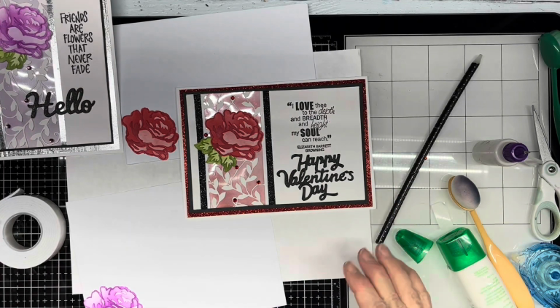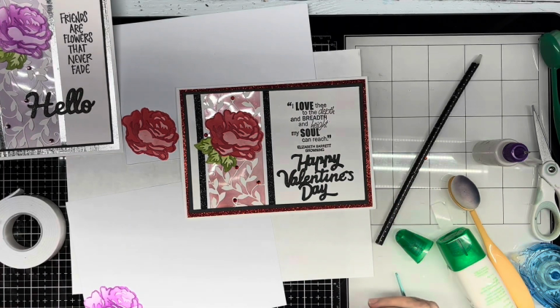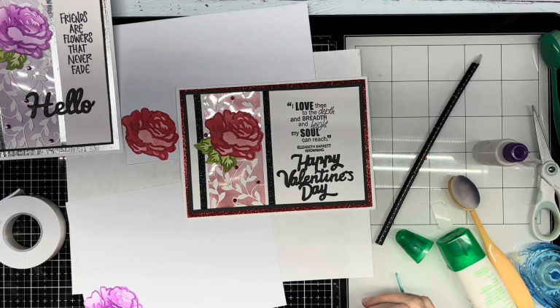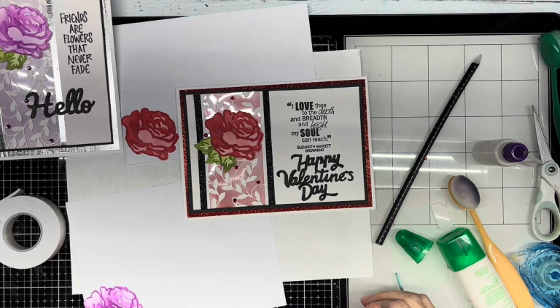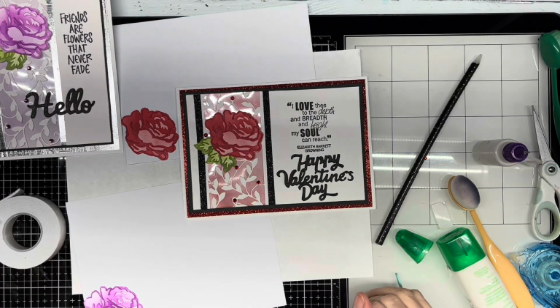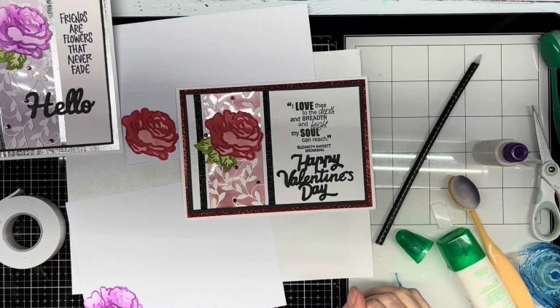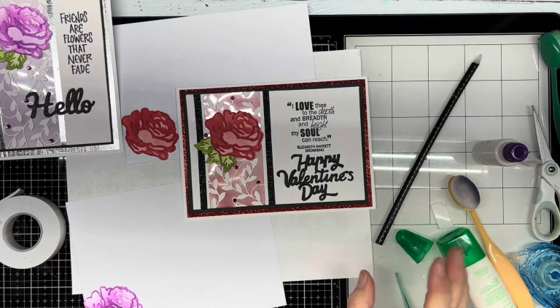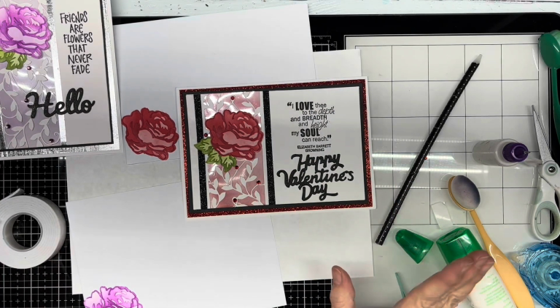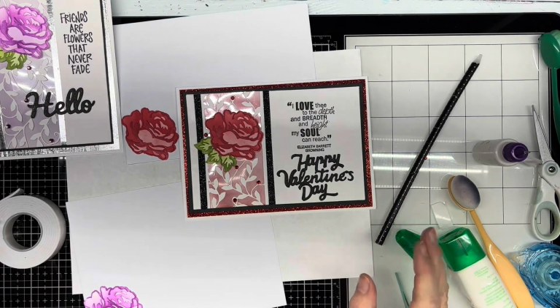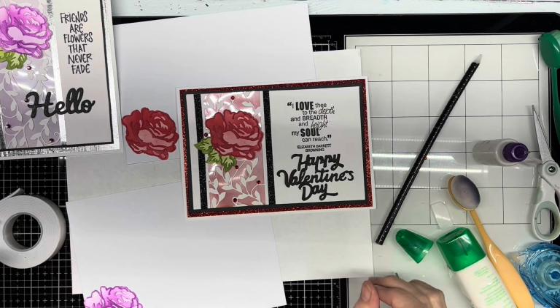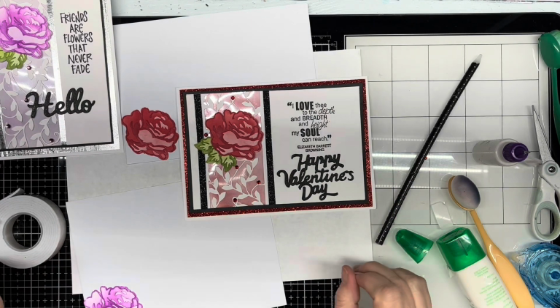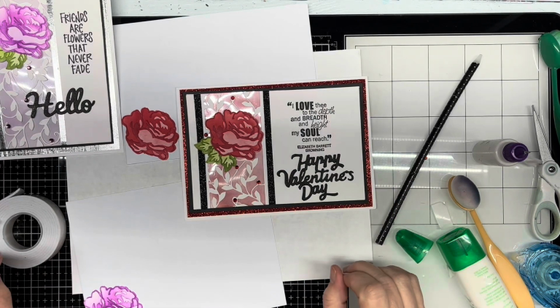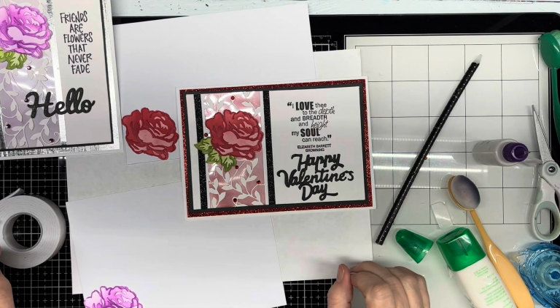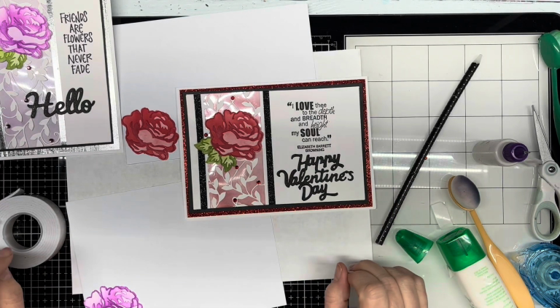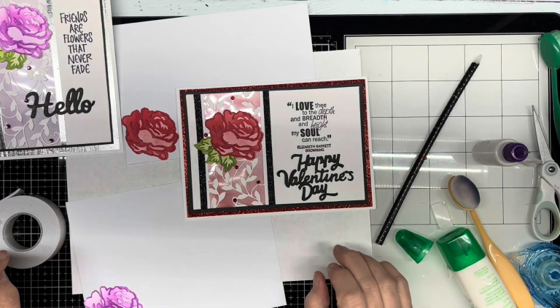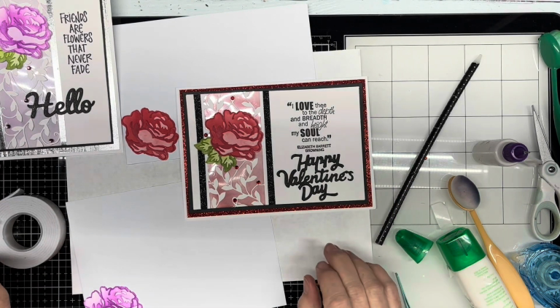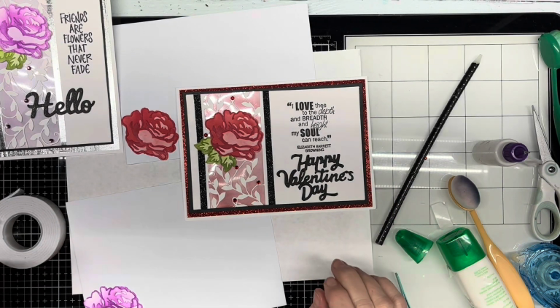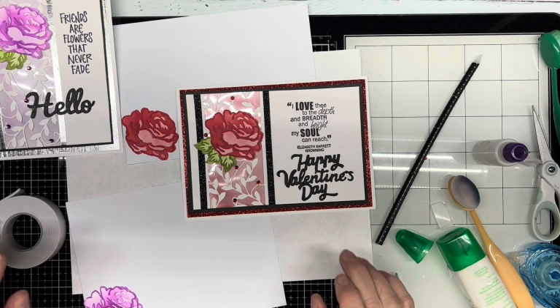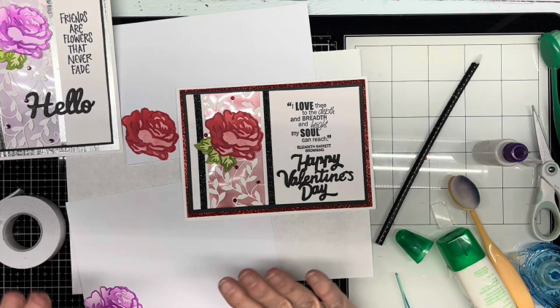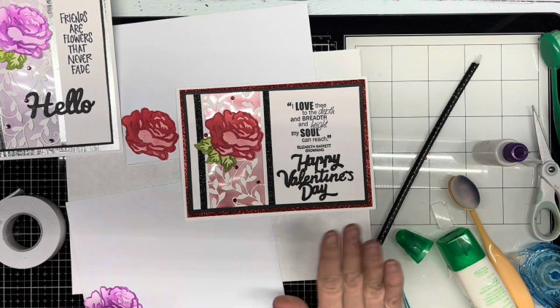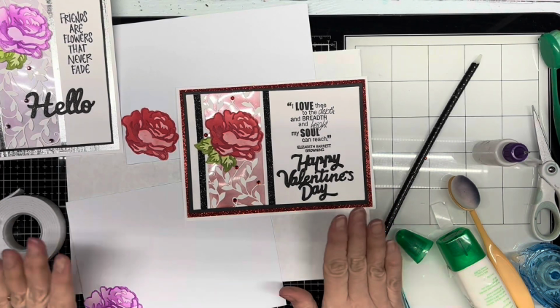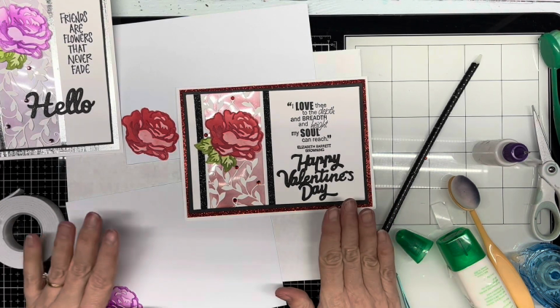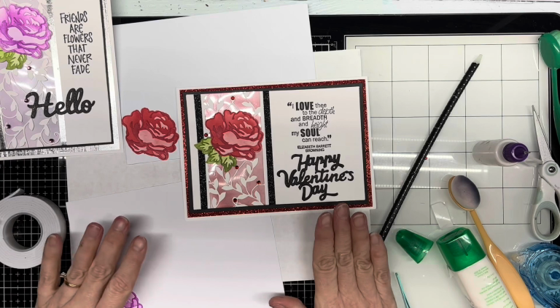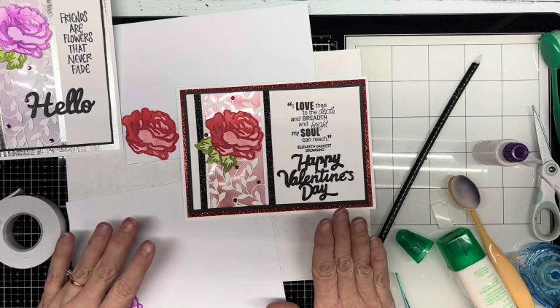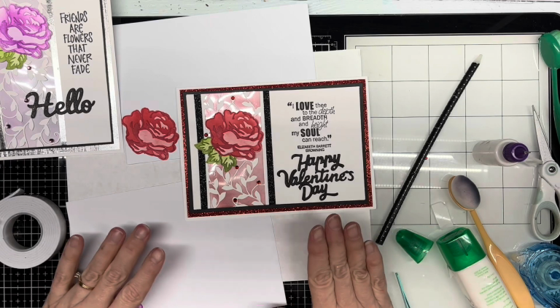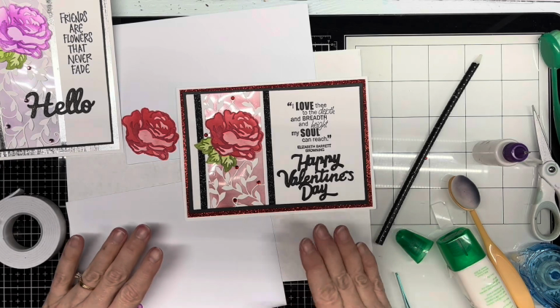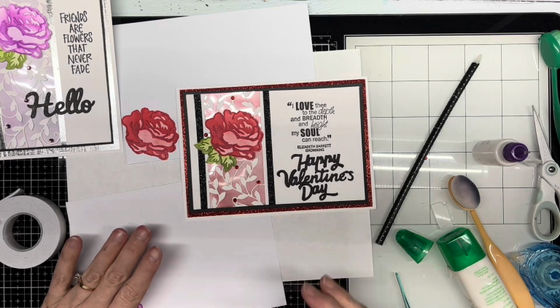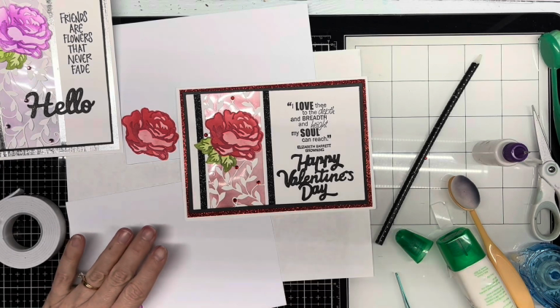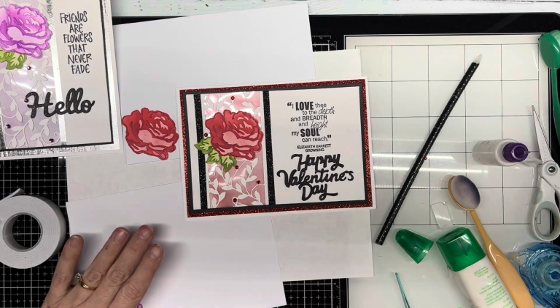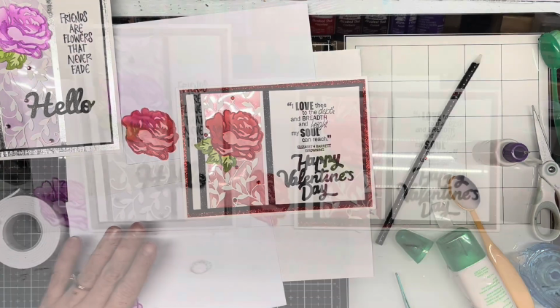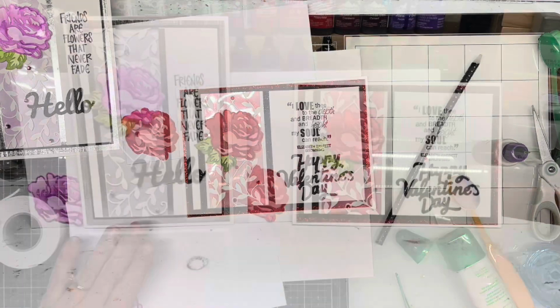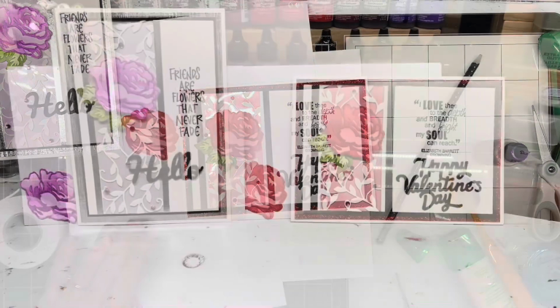I don't know if you can see that little bit of extra glitz to the Happy Valentine's Day, and that is it. Thank you for watching, and I hope you have a great rest of your day. Bye.